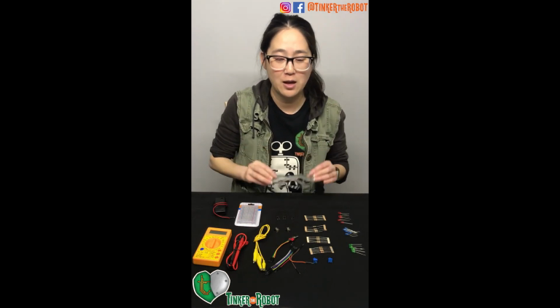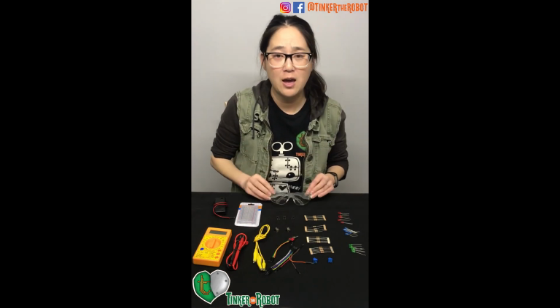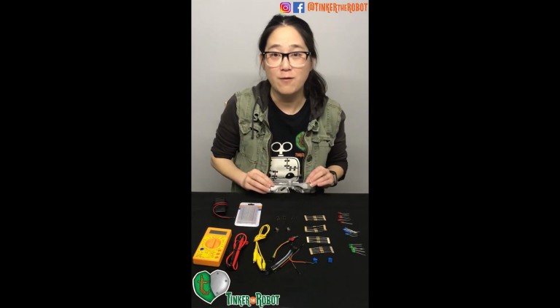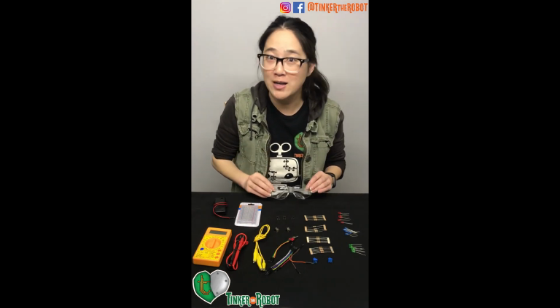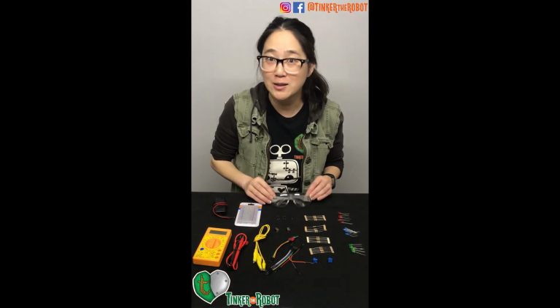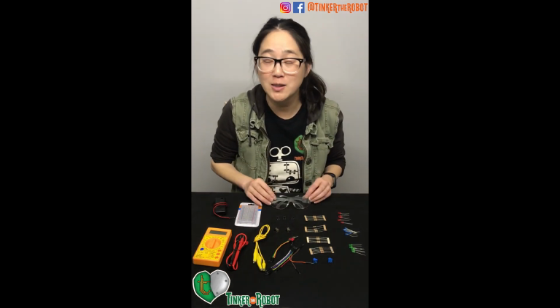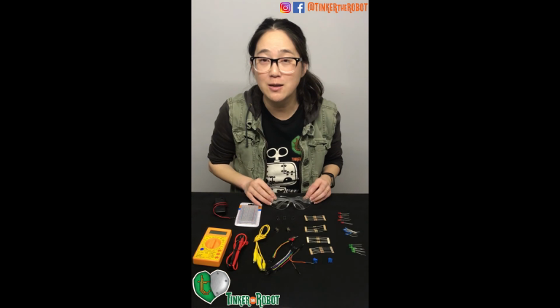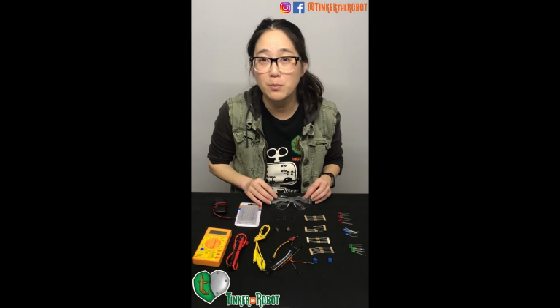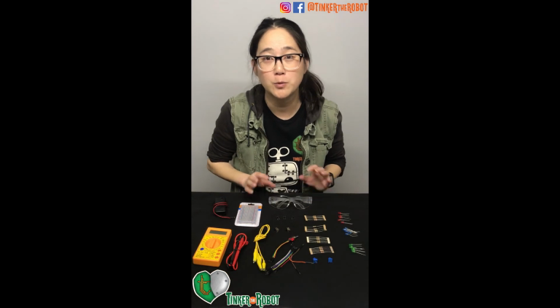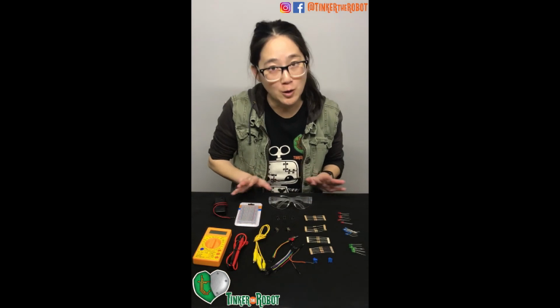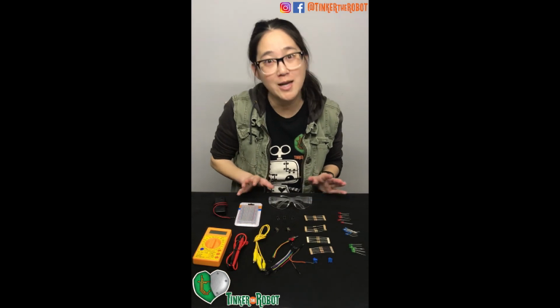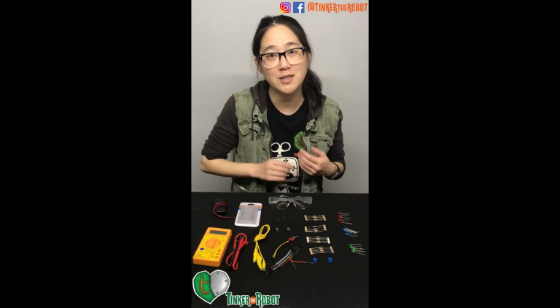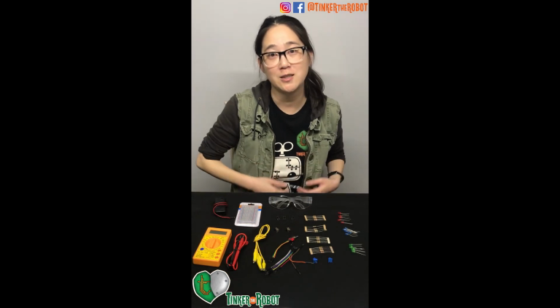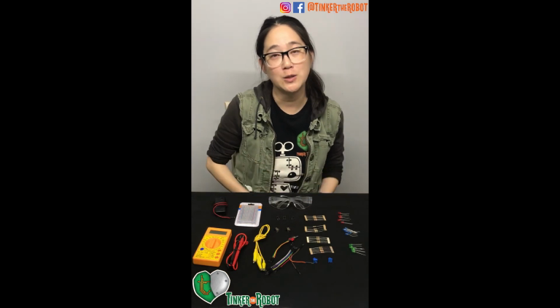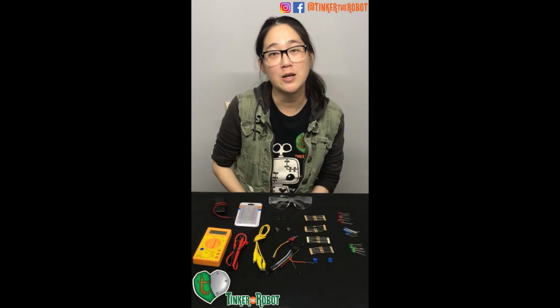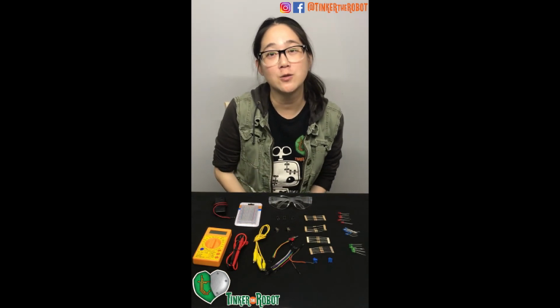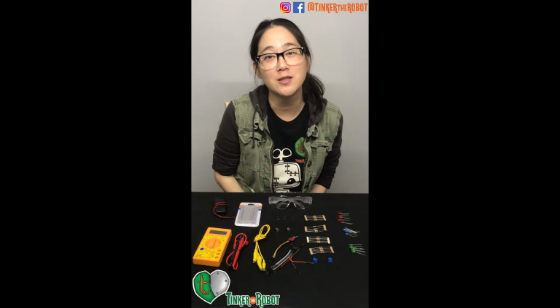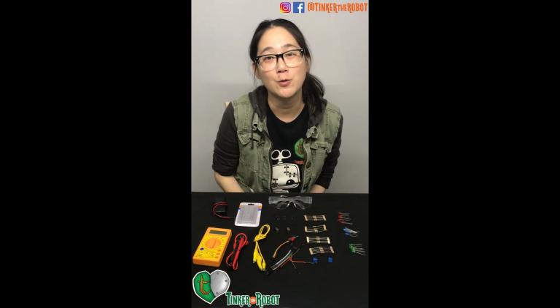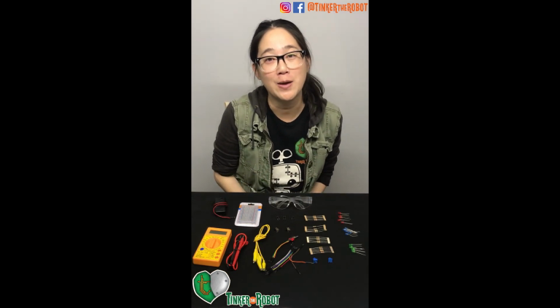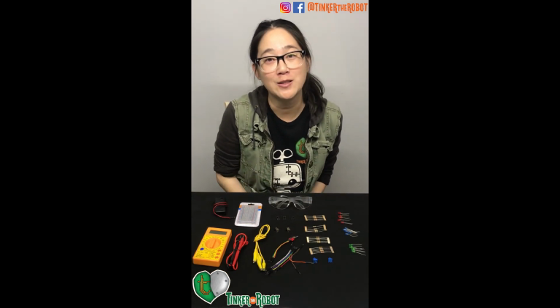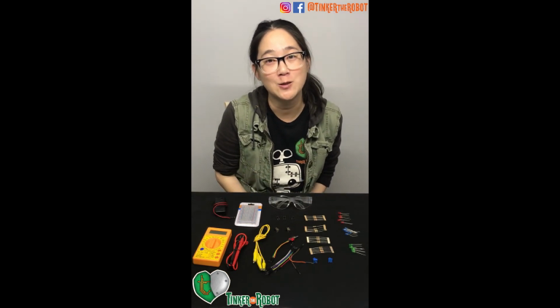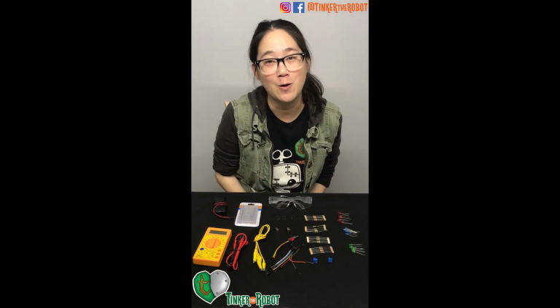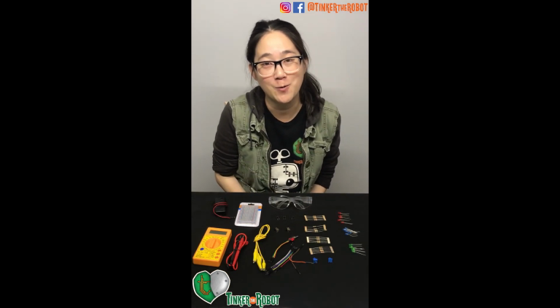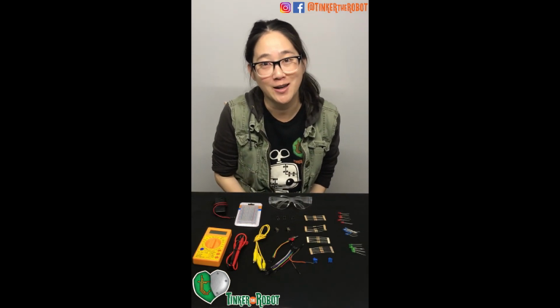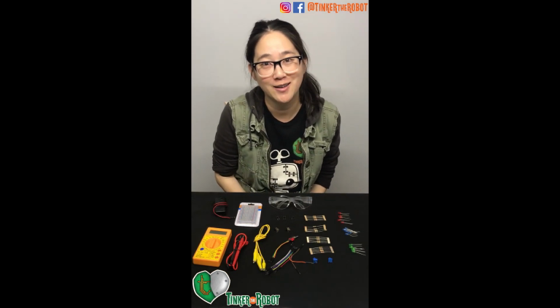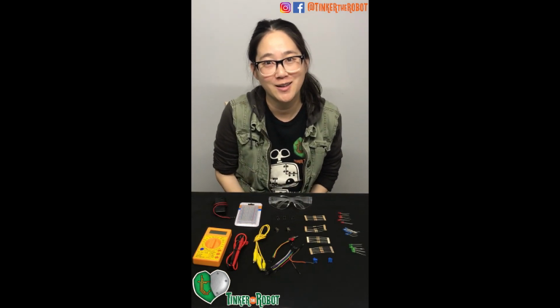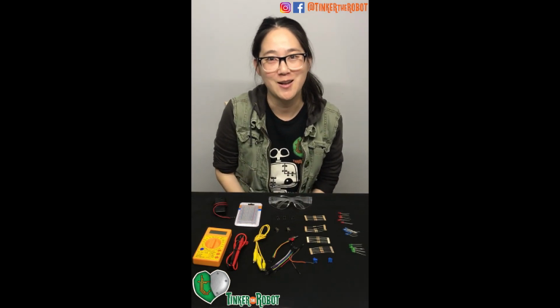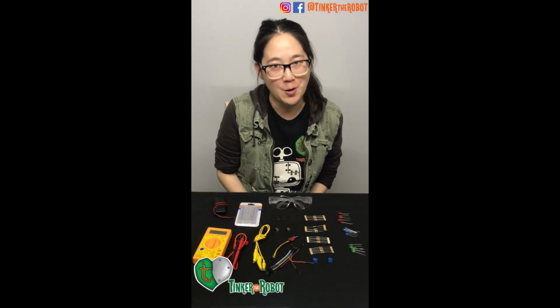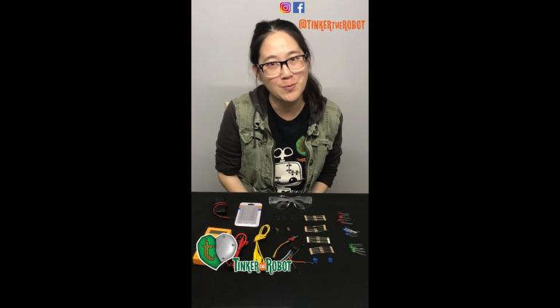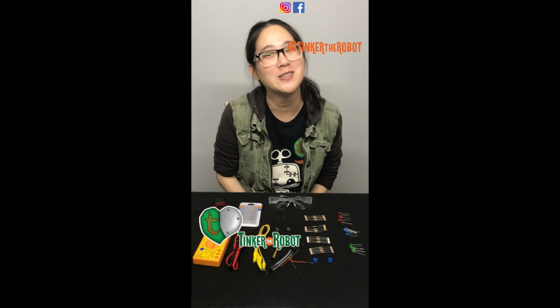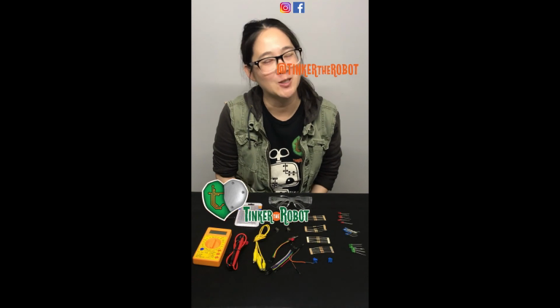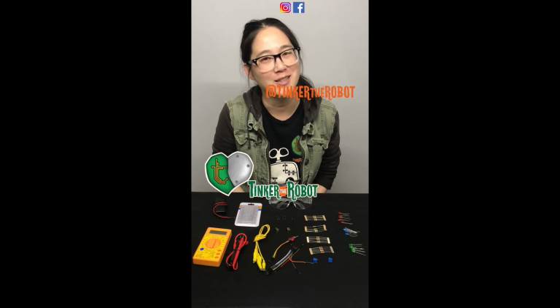If anything's missing, do not hesitate to reach out to us and we'll mail it to you right away. Now go and build some circuits.